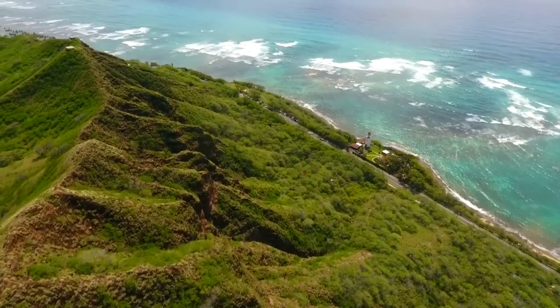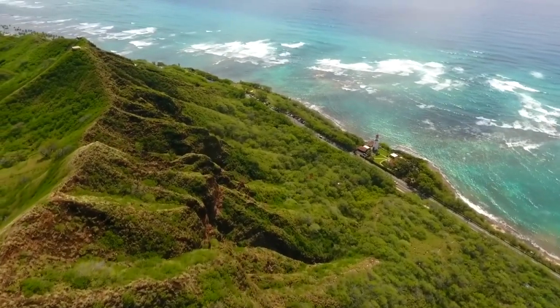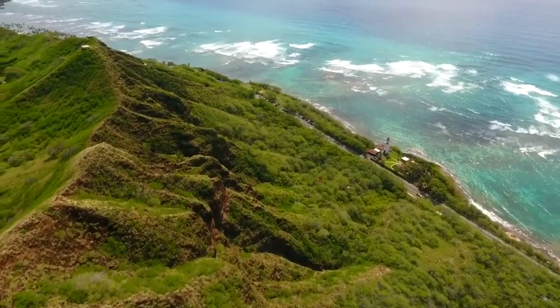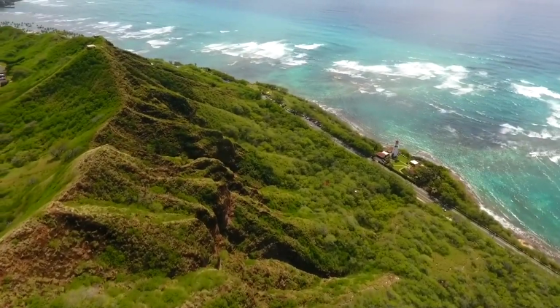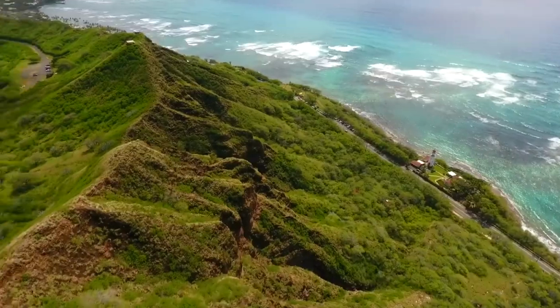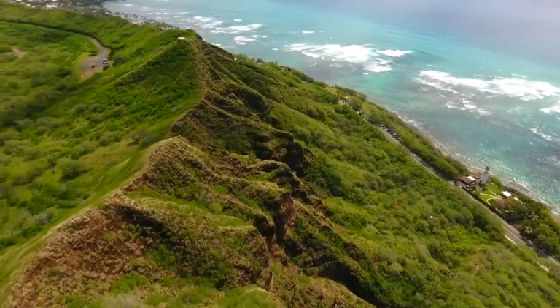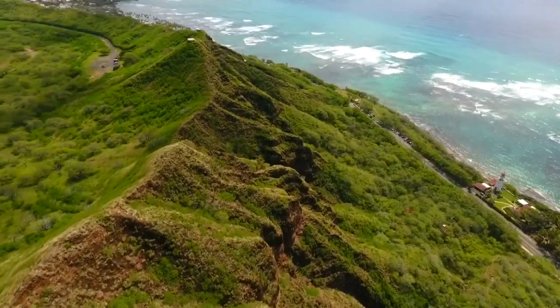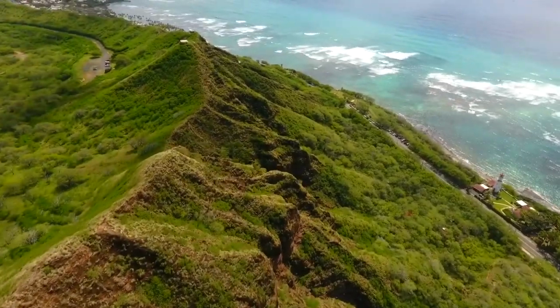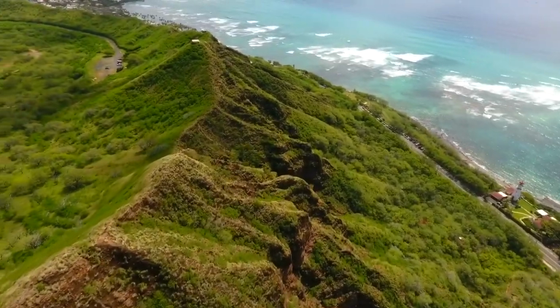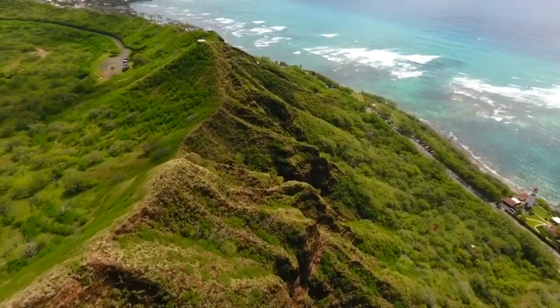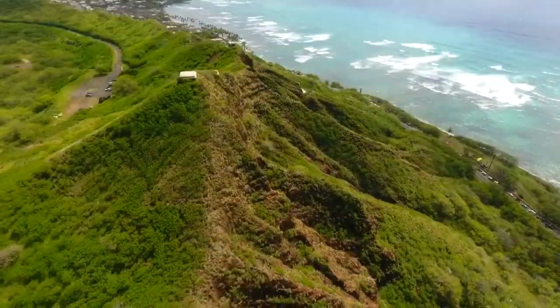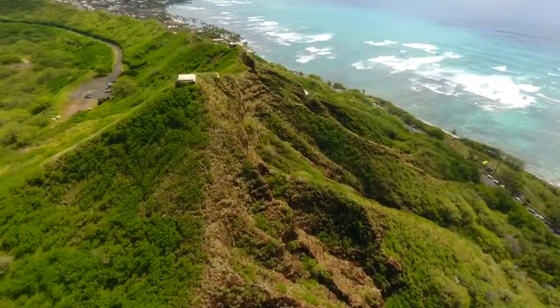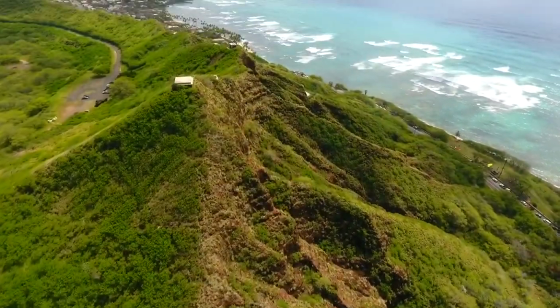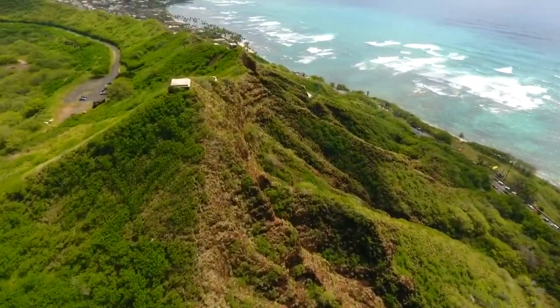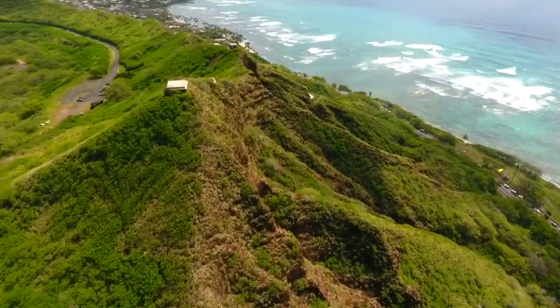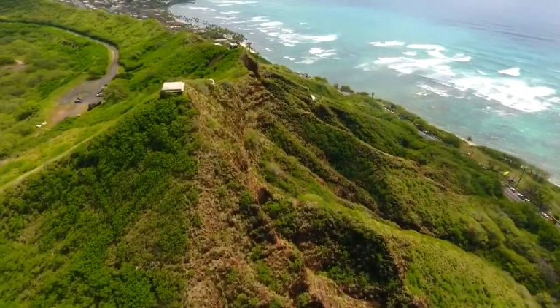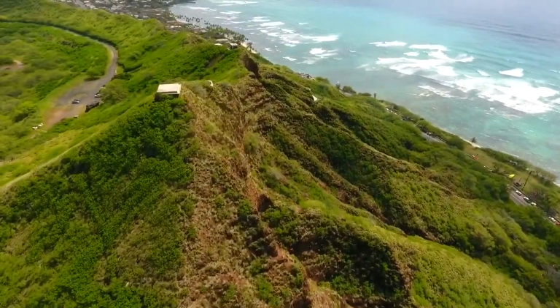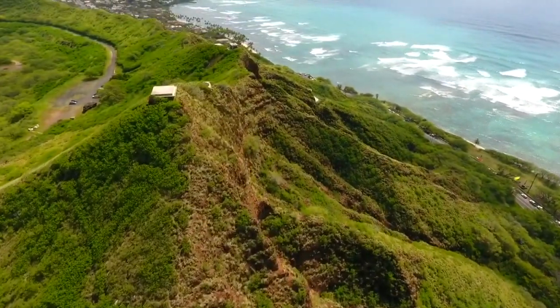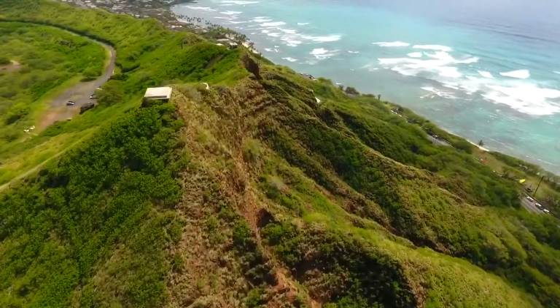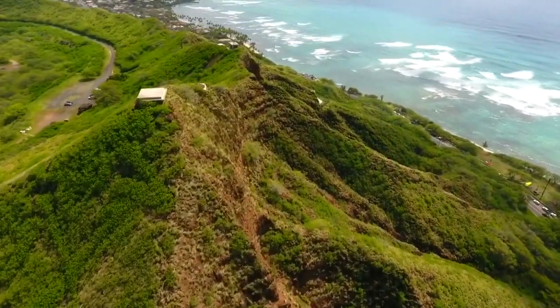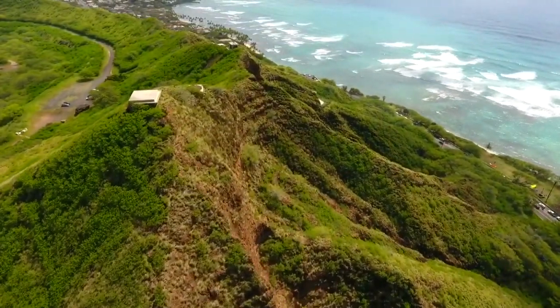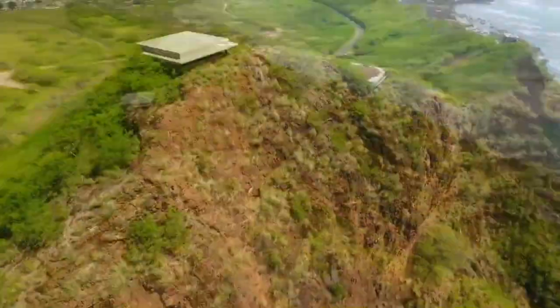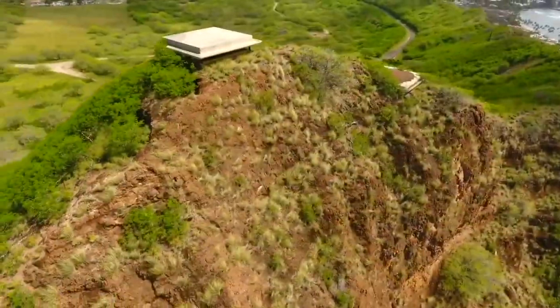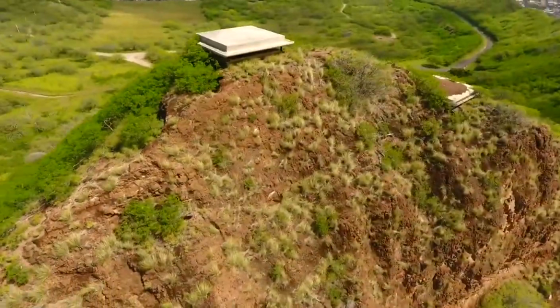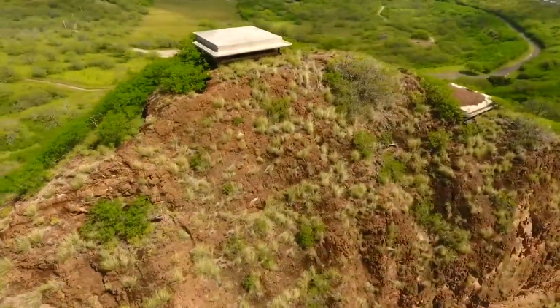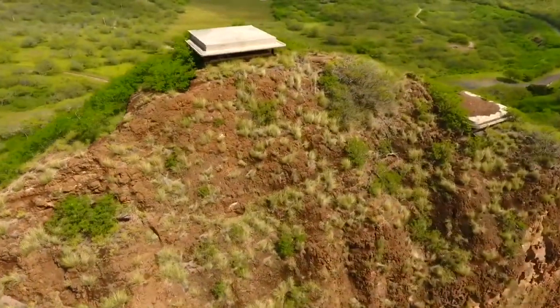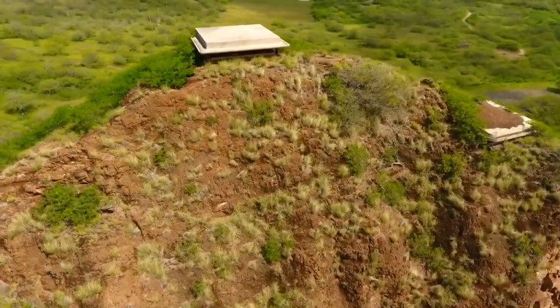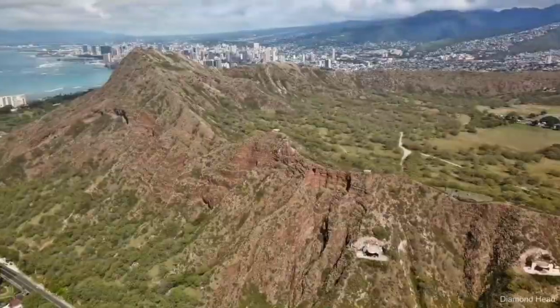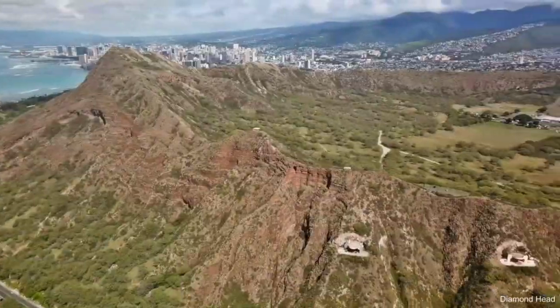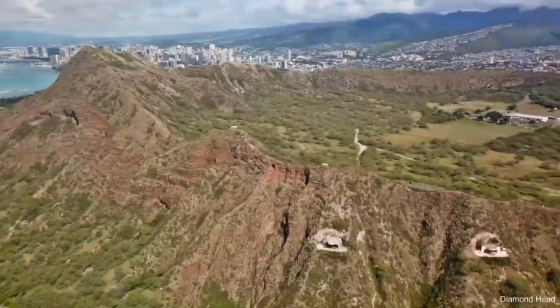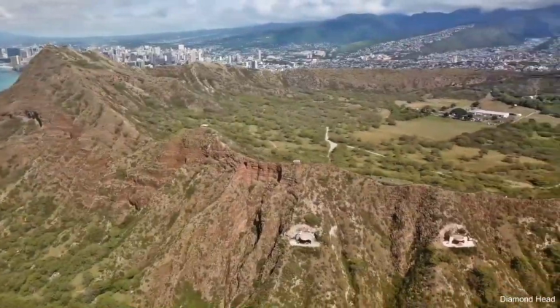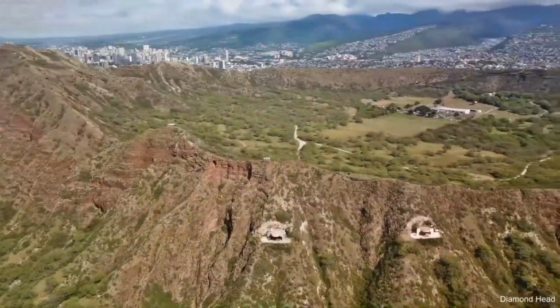If you're planning on making the trek, you should be well prepared with water and a sturdy pair of footwear.